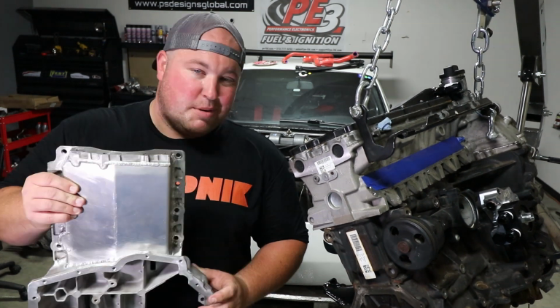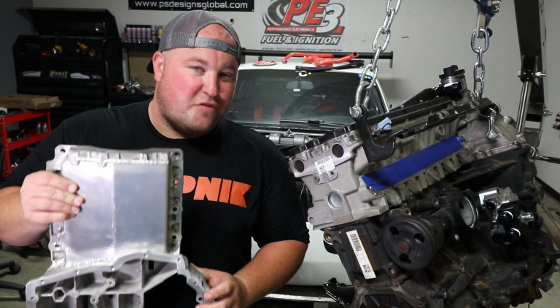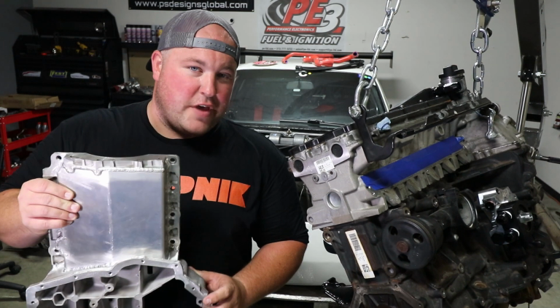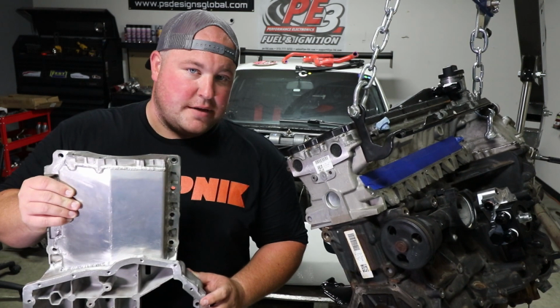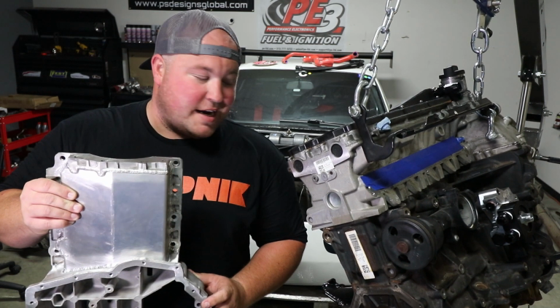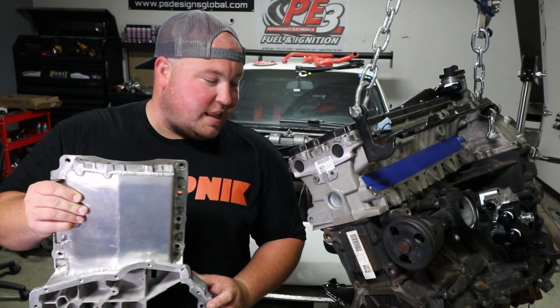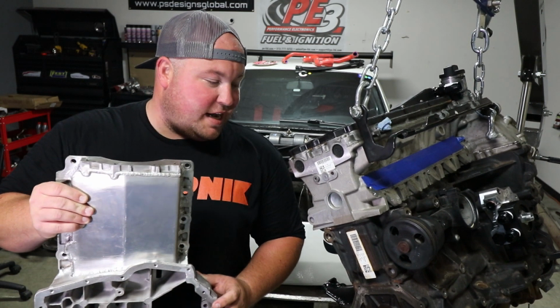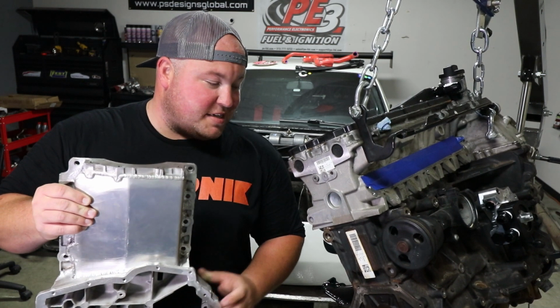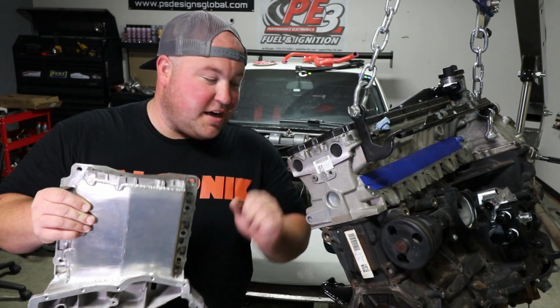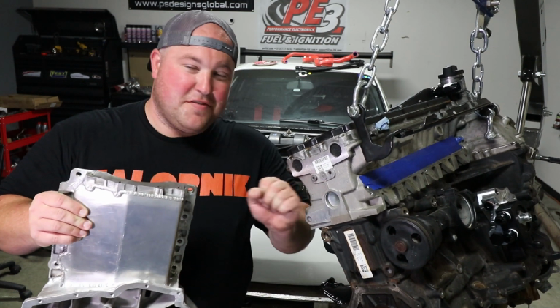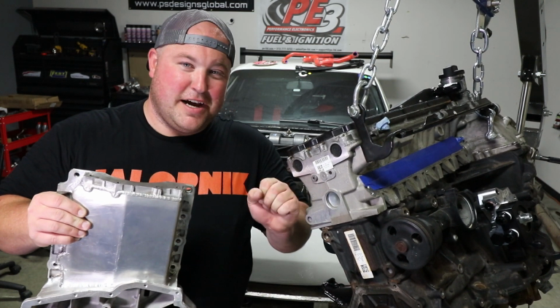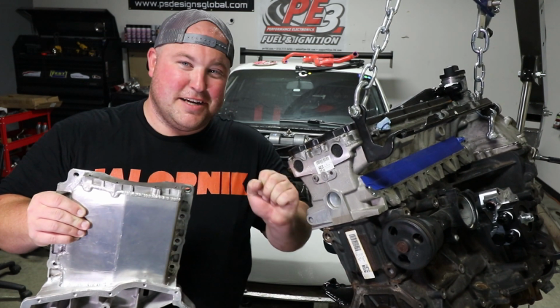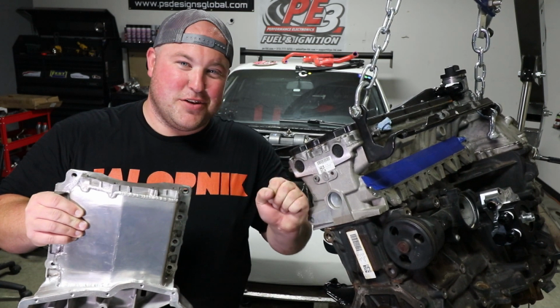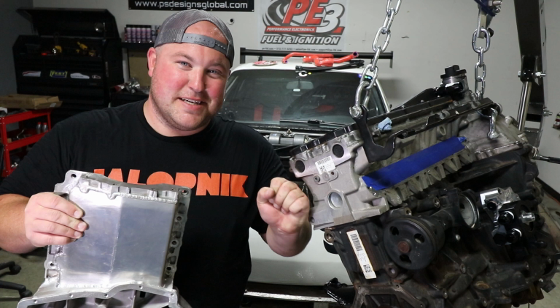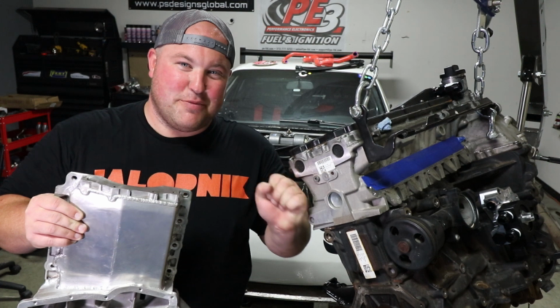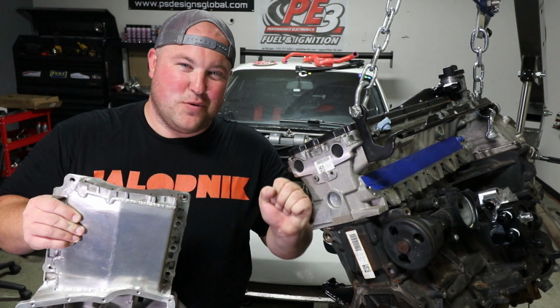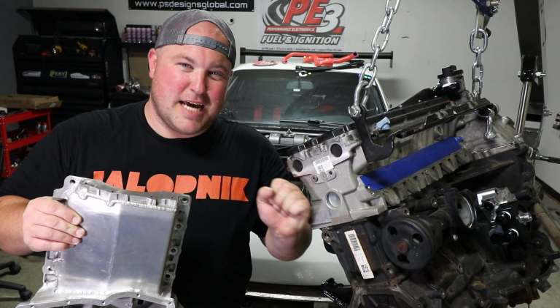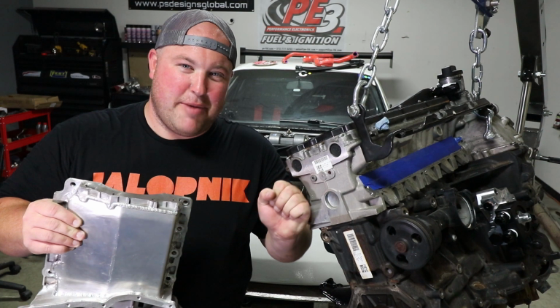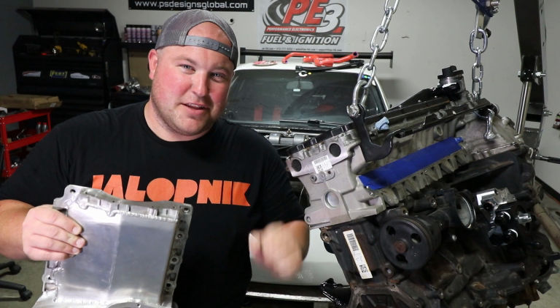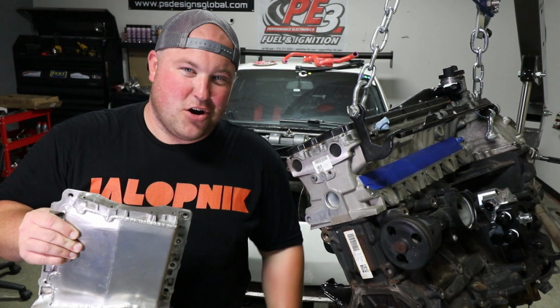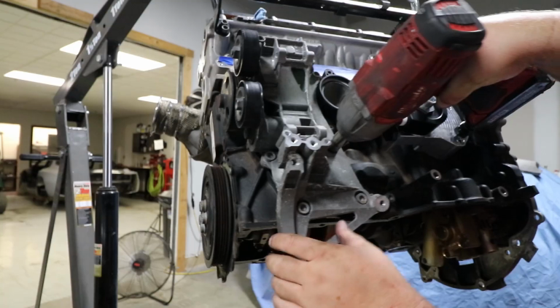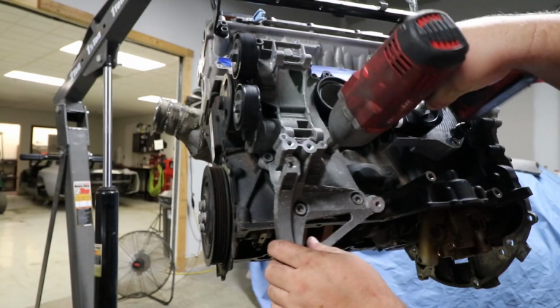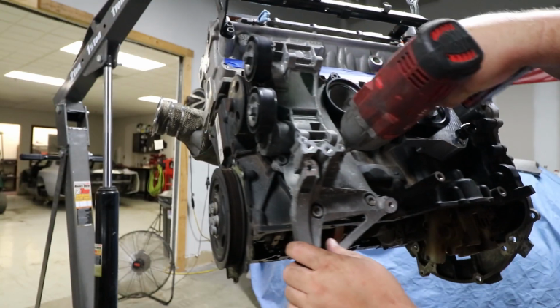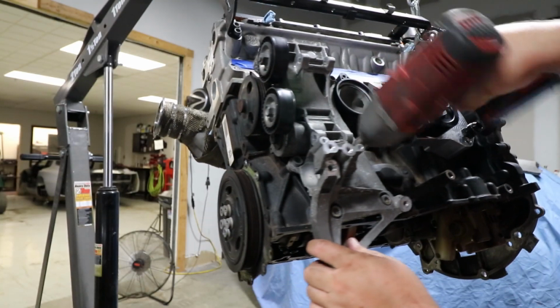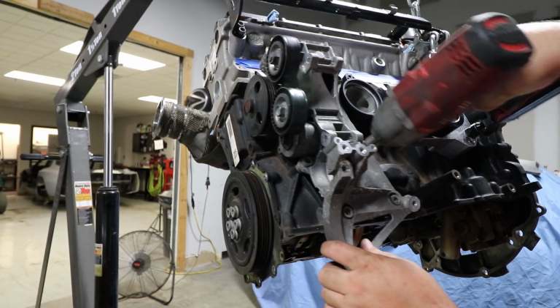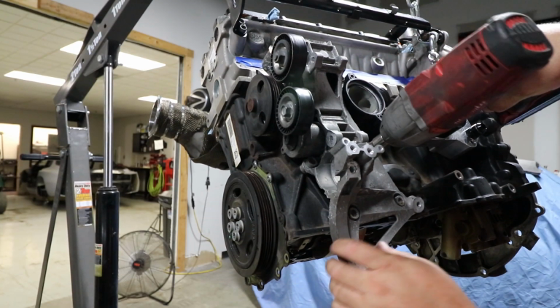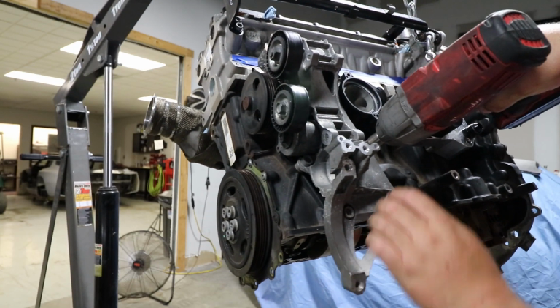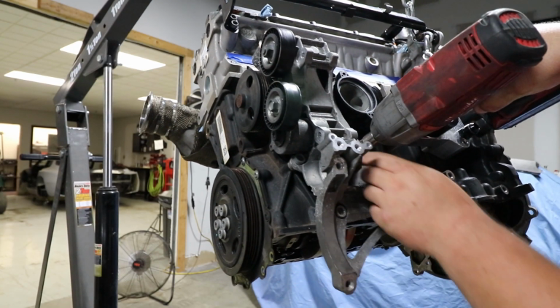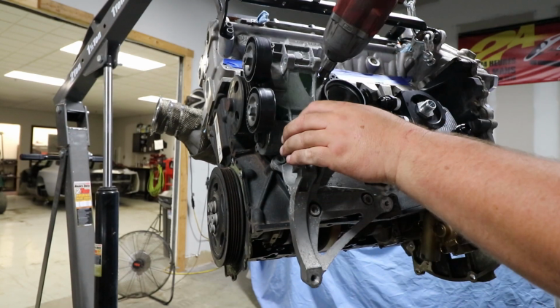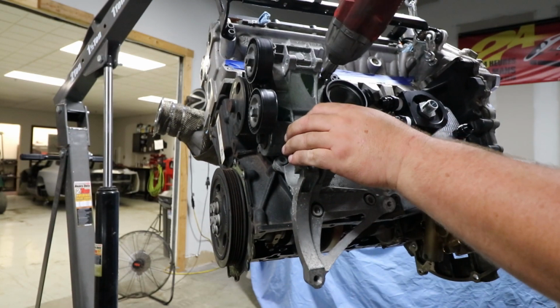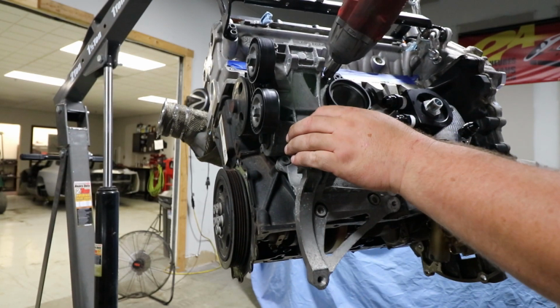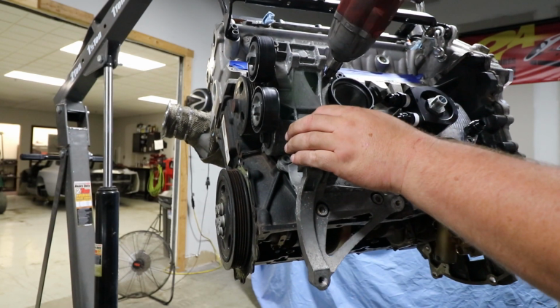Before that, I have a lot of stuff to do to this engine before we stab it back in the car. I started by pulling the engine out of the car.